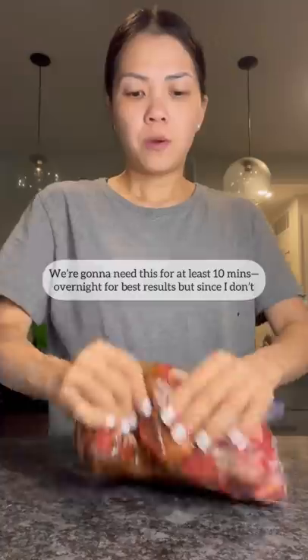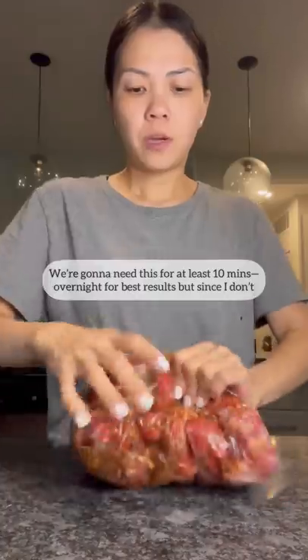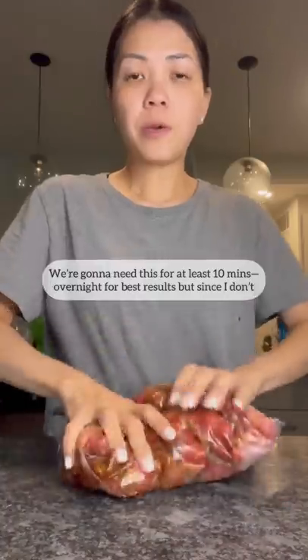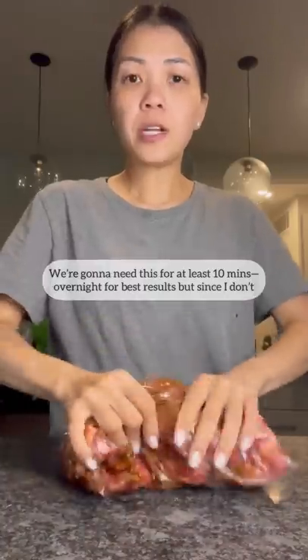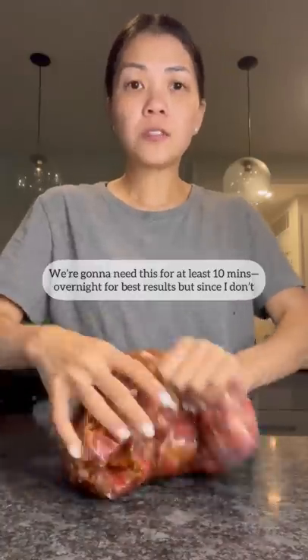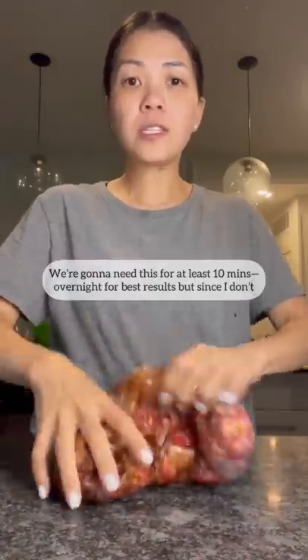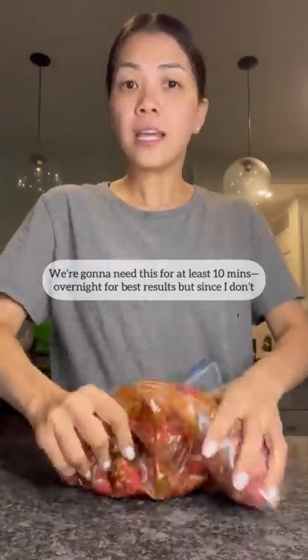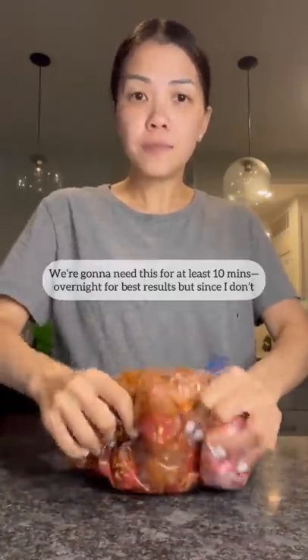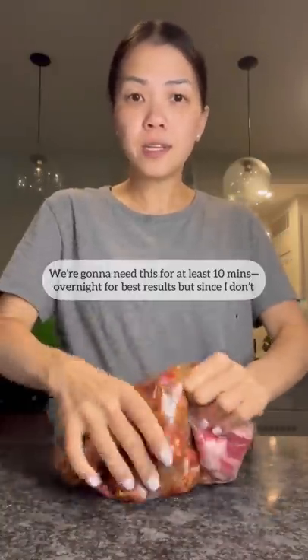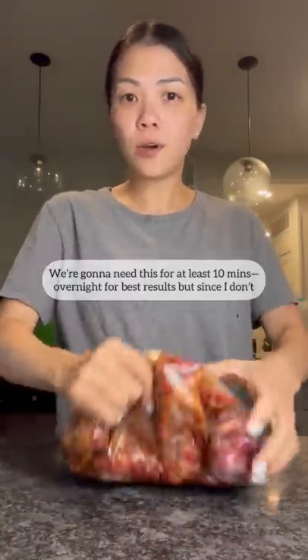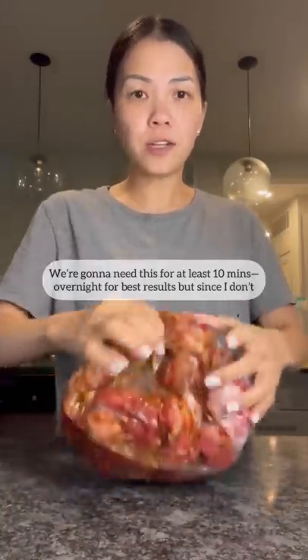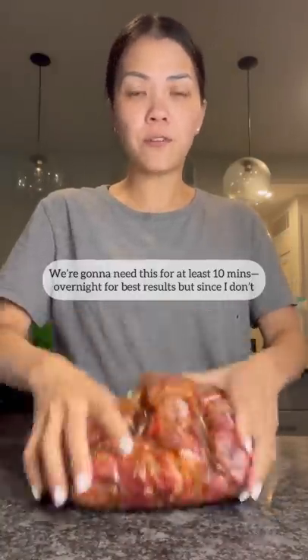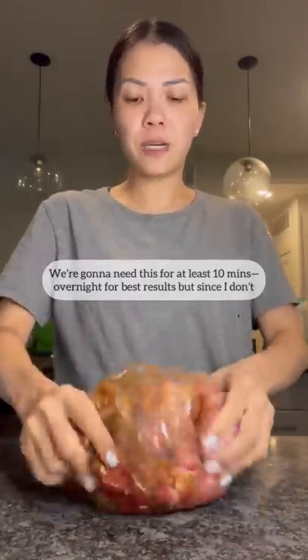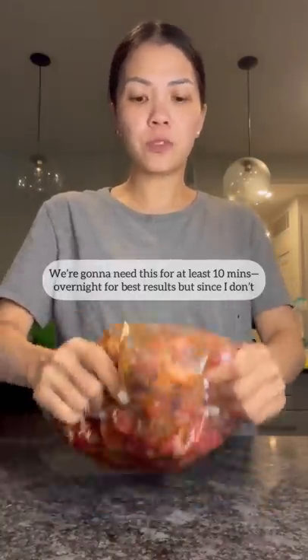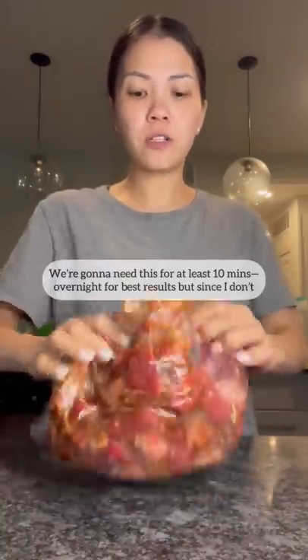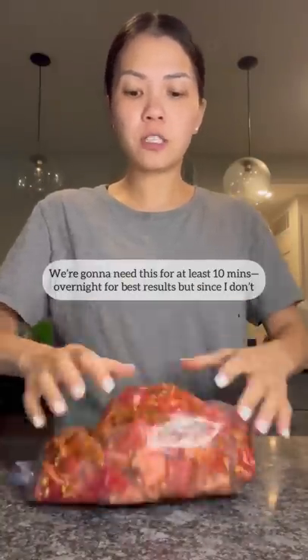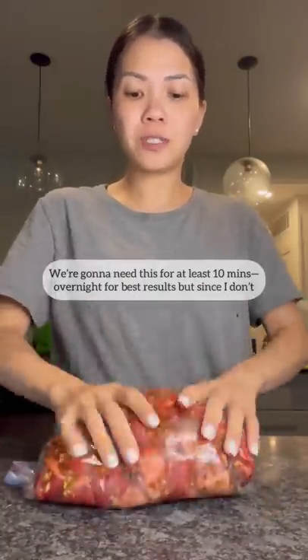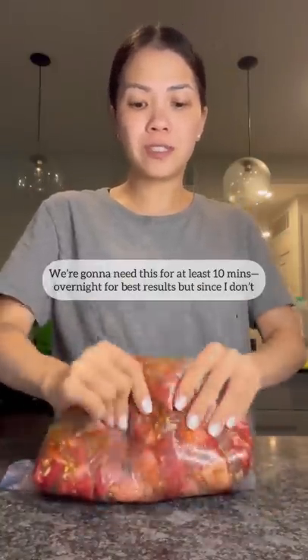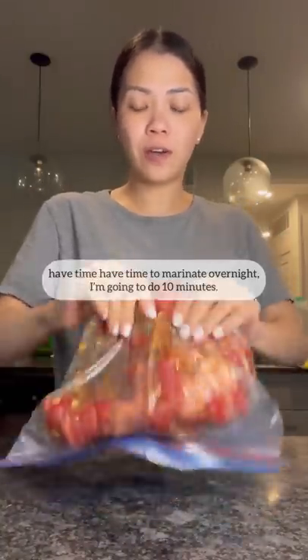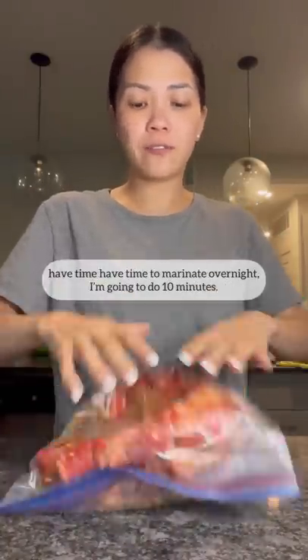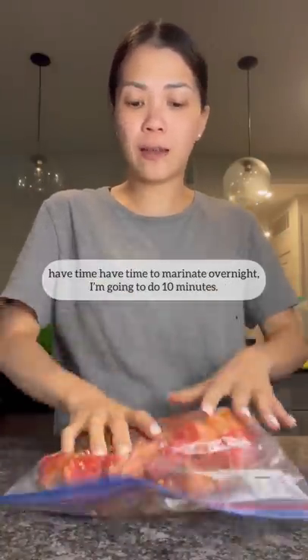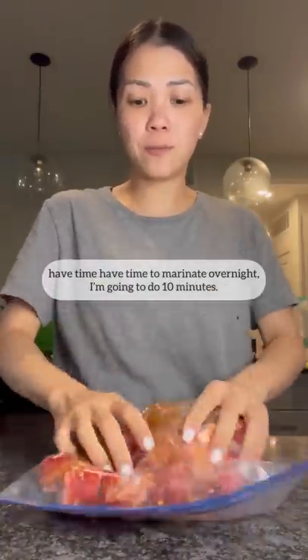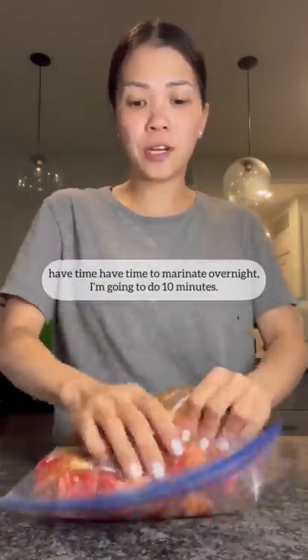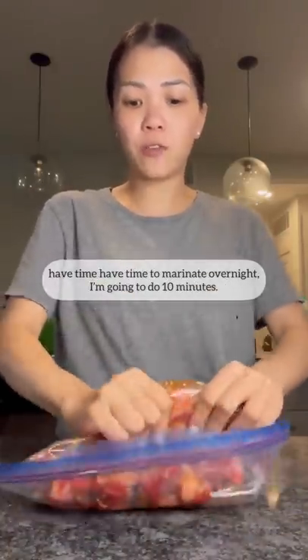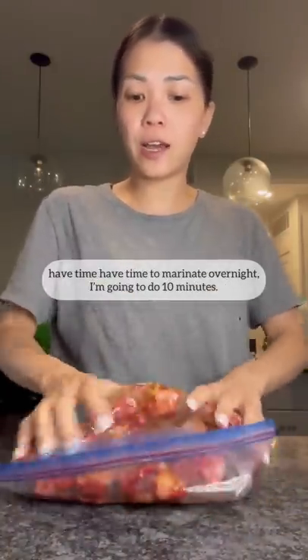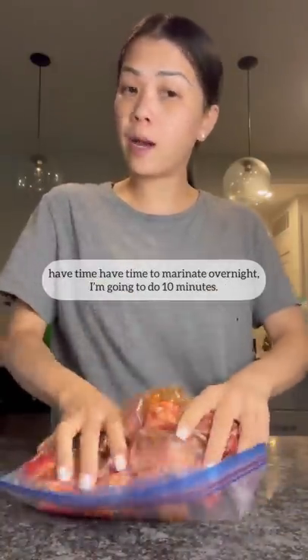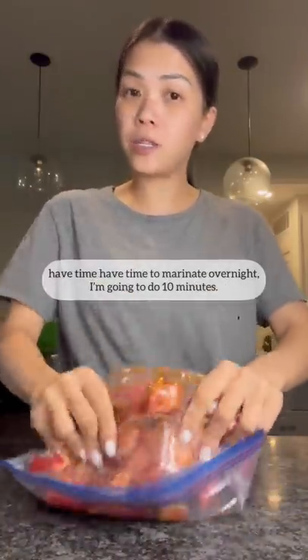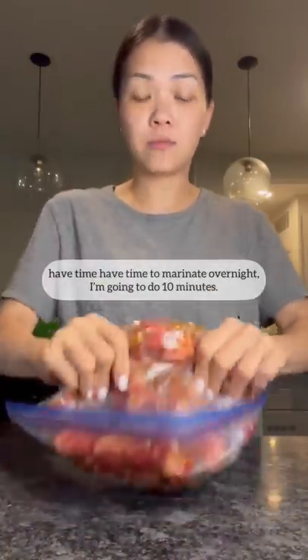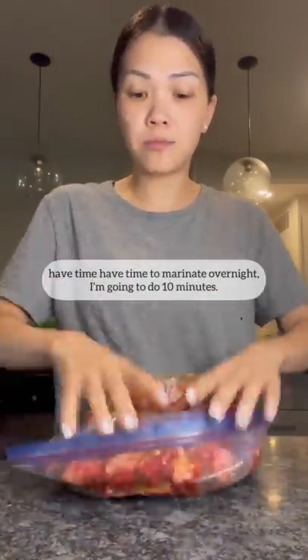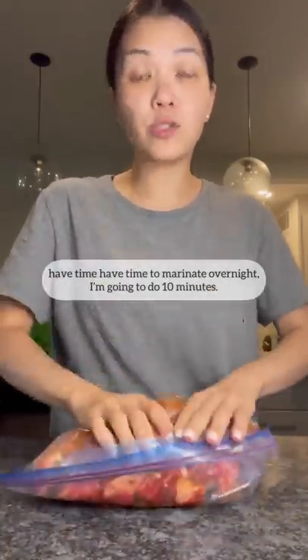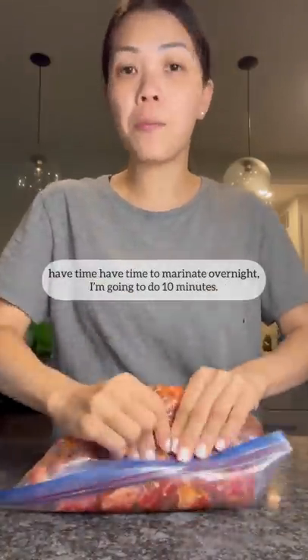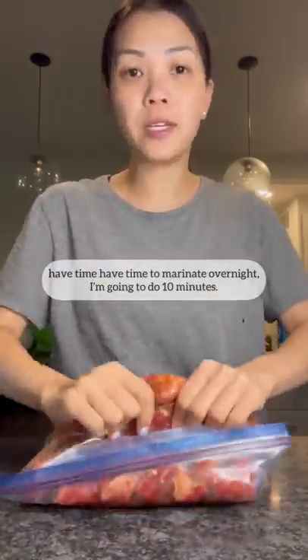We're going to marinate this for at least 10 minutes, or overnight for best results. But since I don't have time to marinate overnight, I'm going to do 10 minutes.